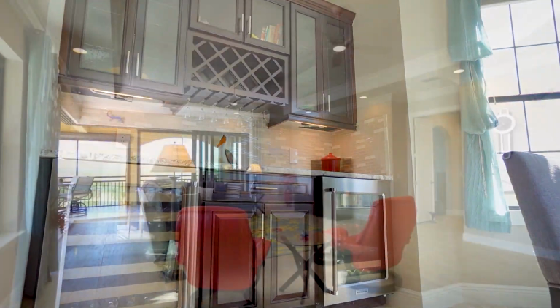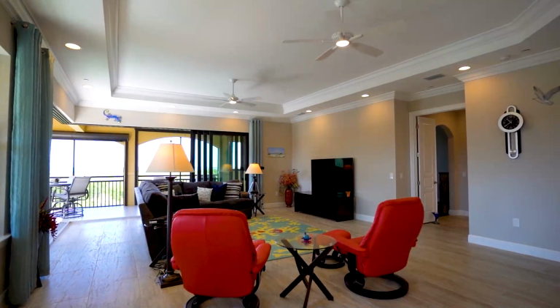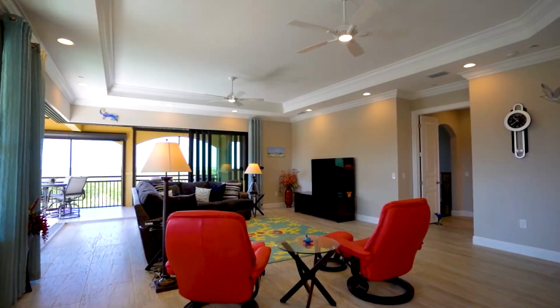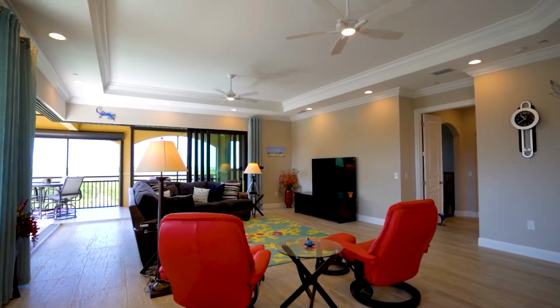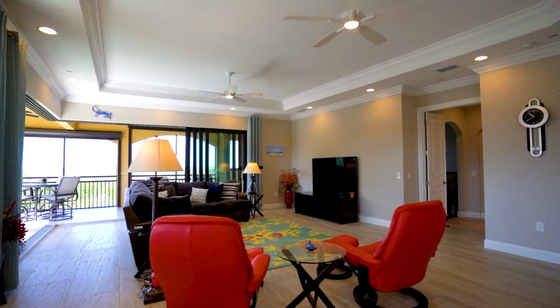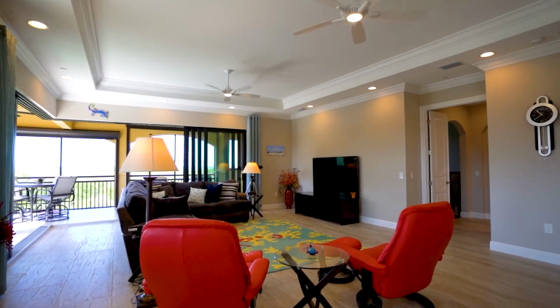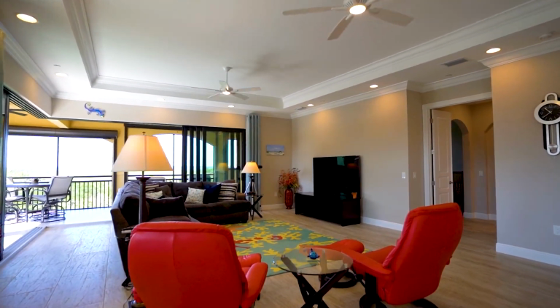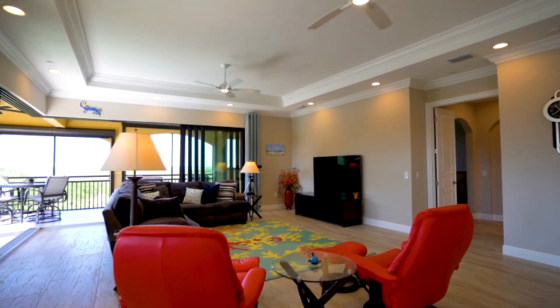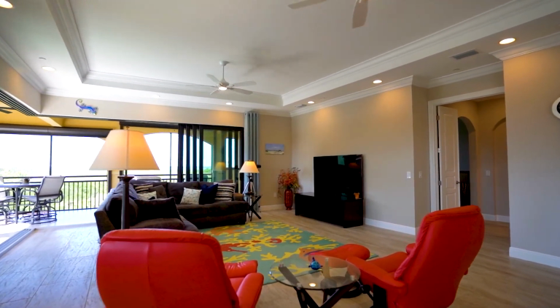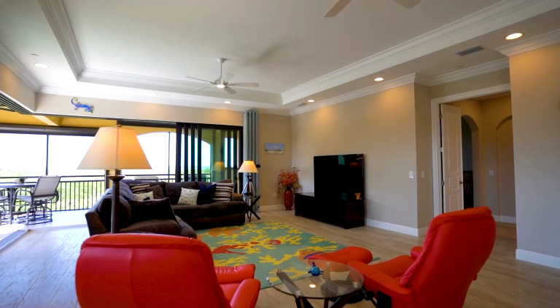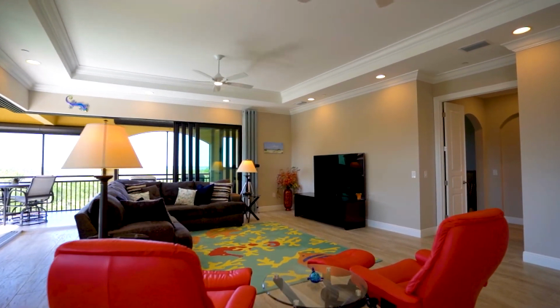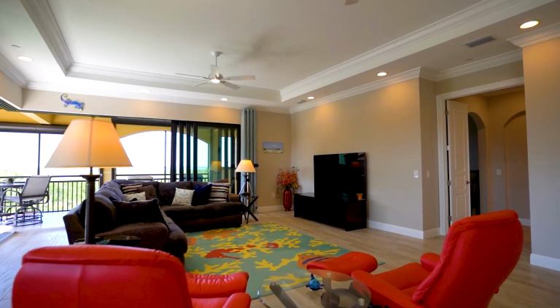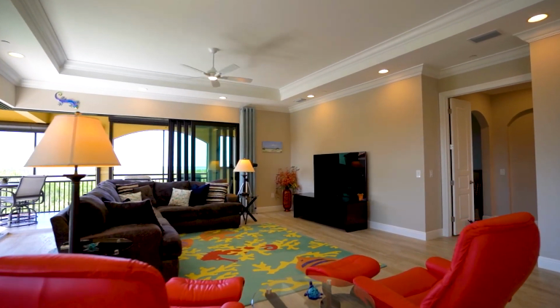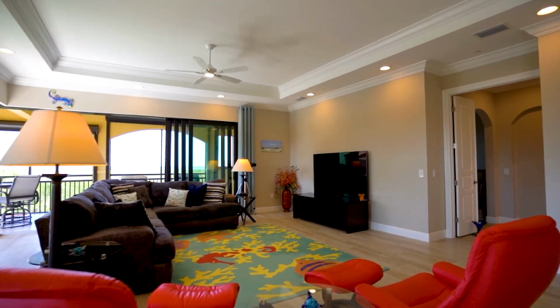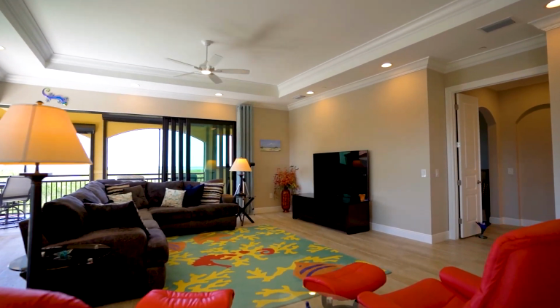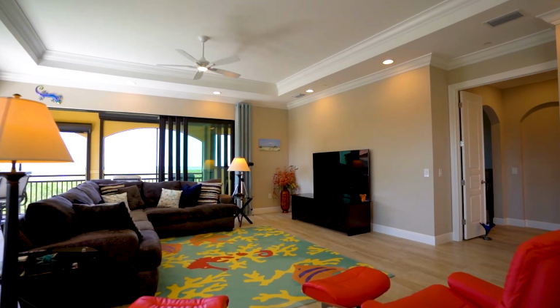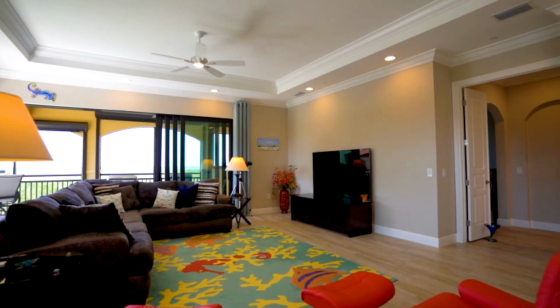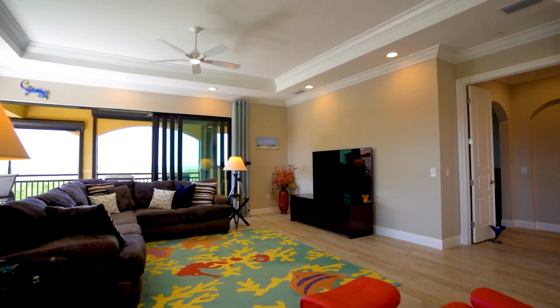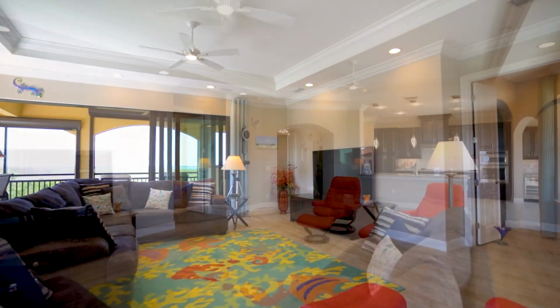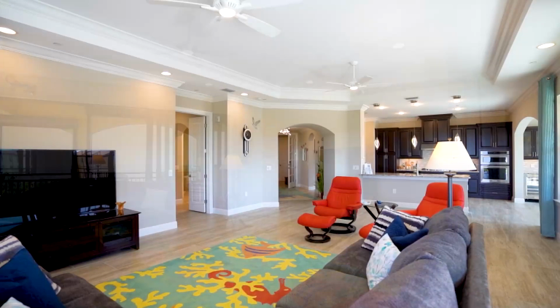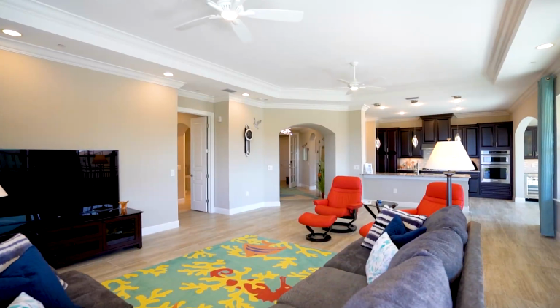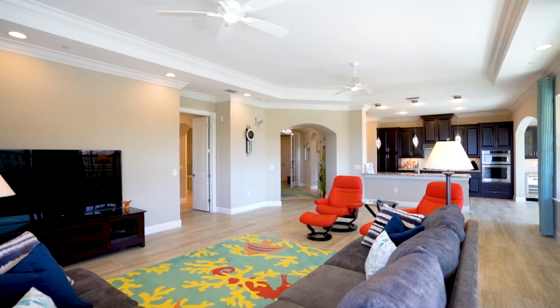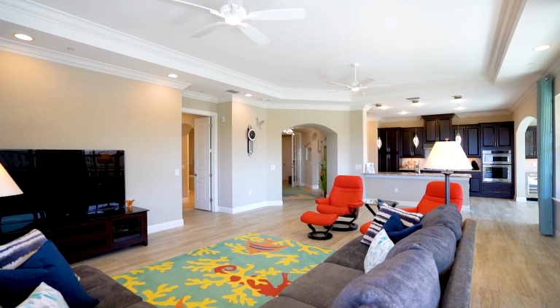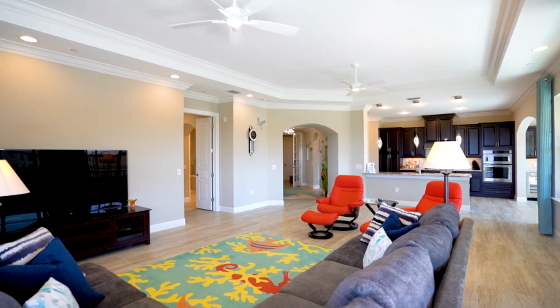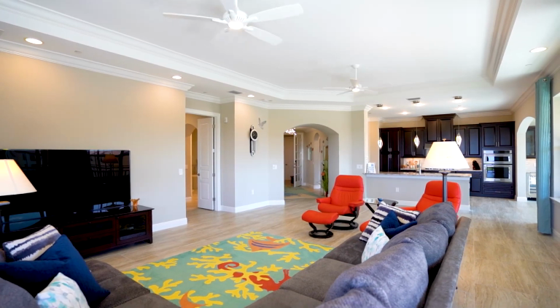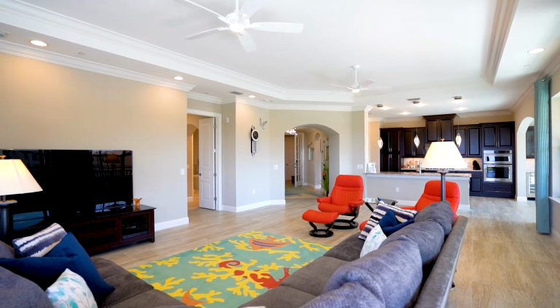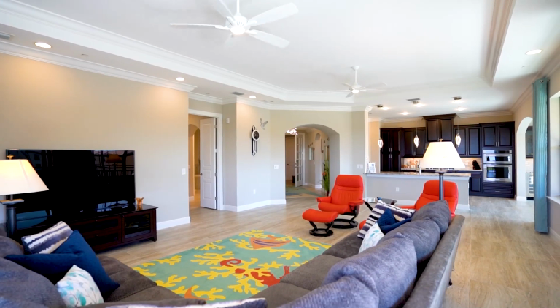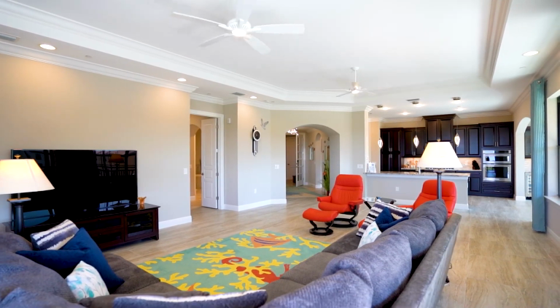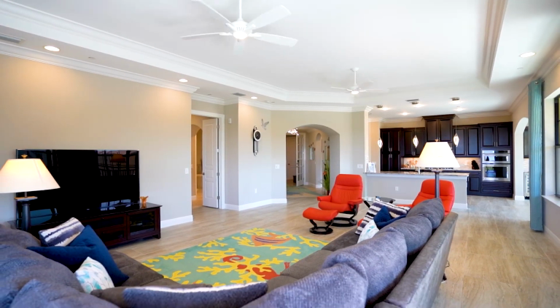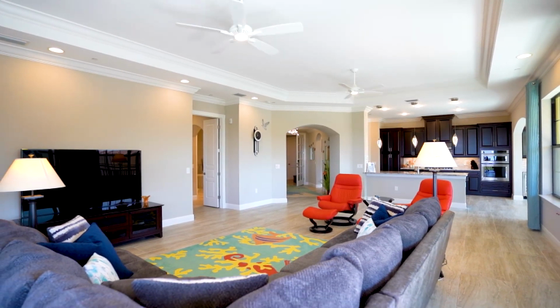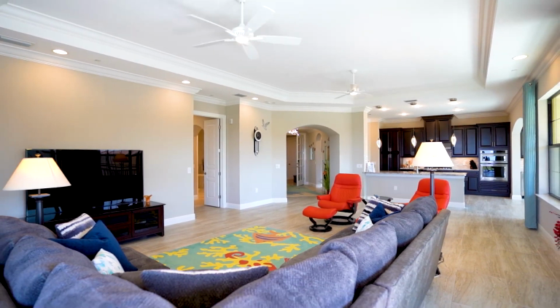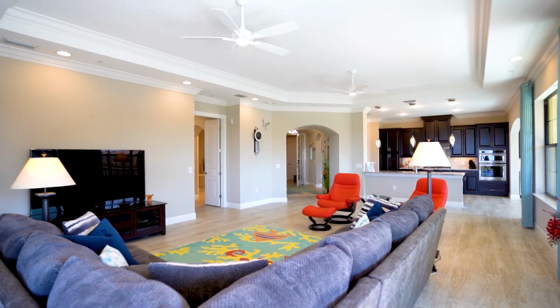You won't miss a sunset in this open great room which has lots of natural light and features impact resistant zero corner sliders.